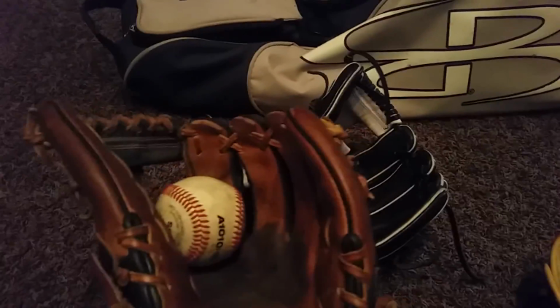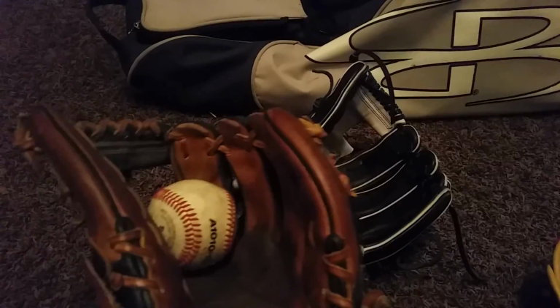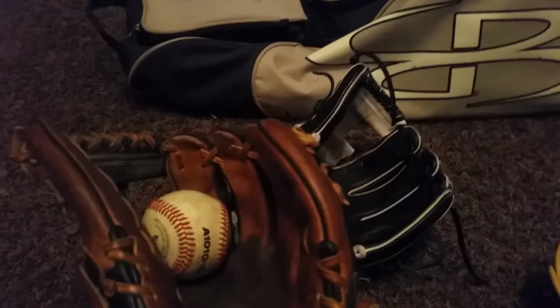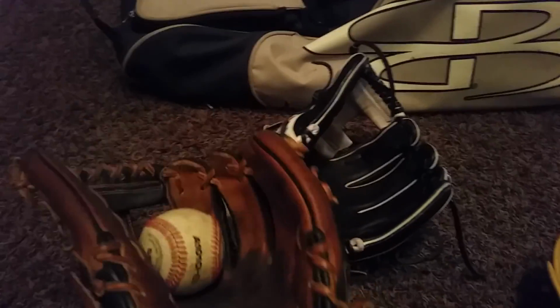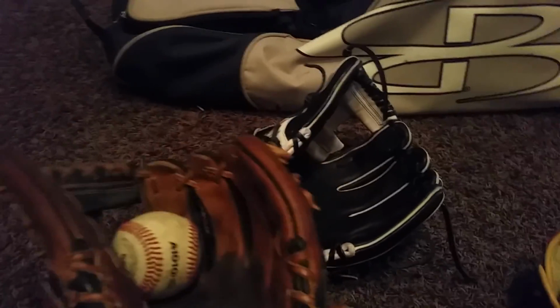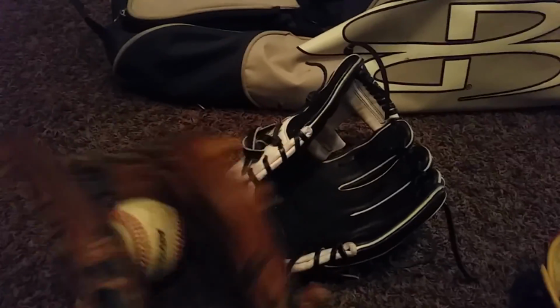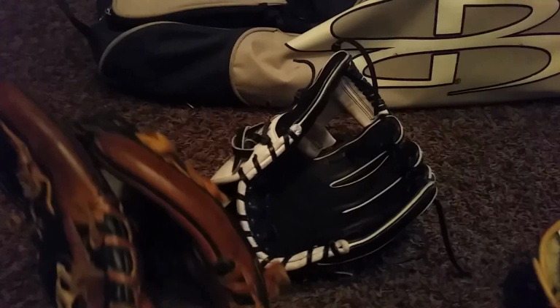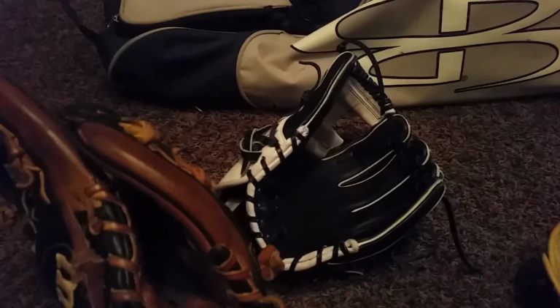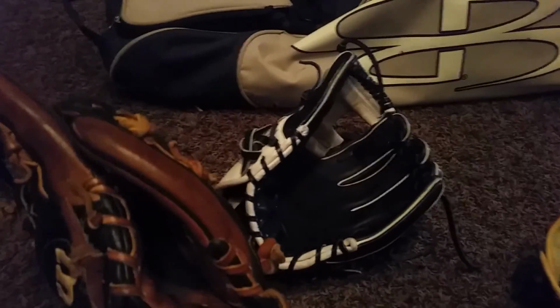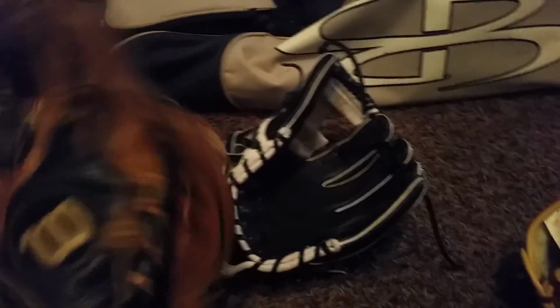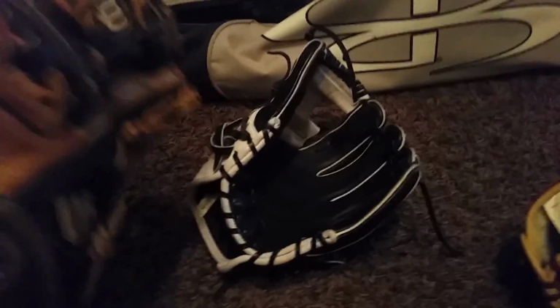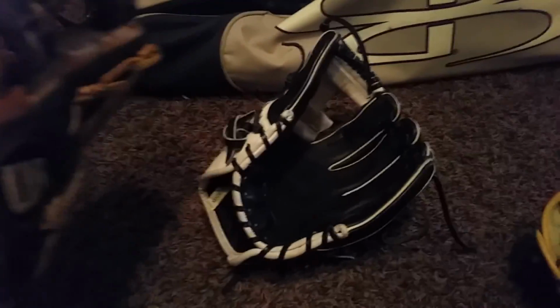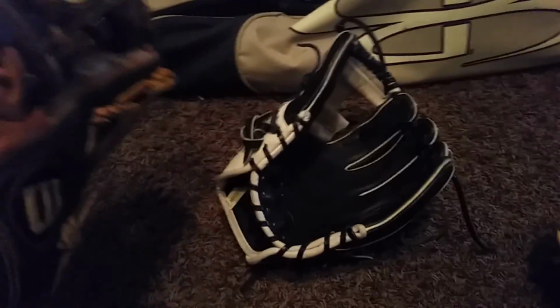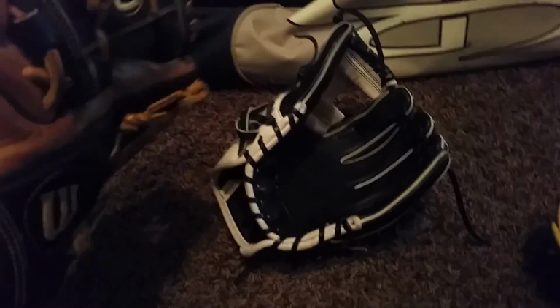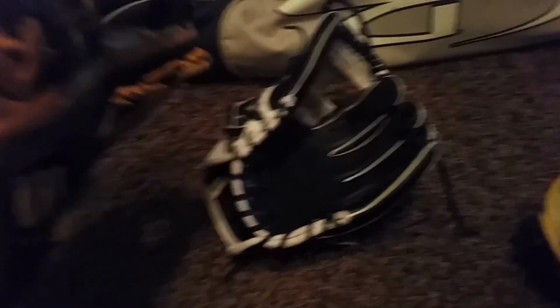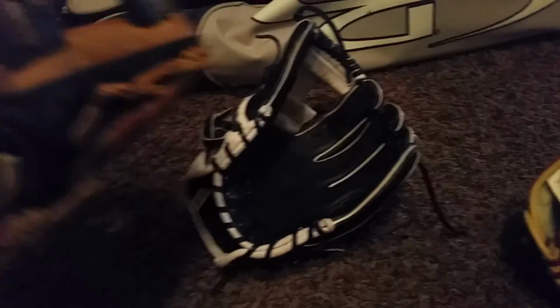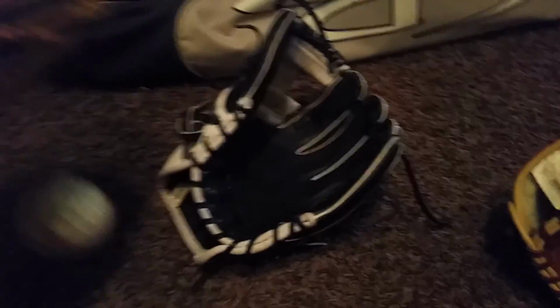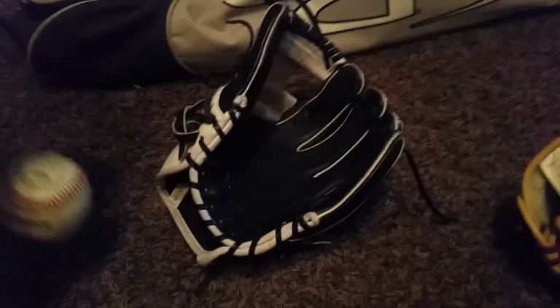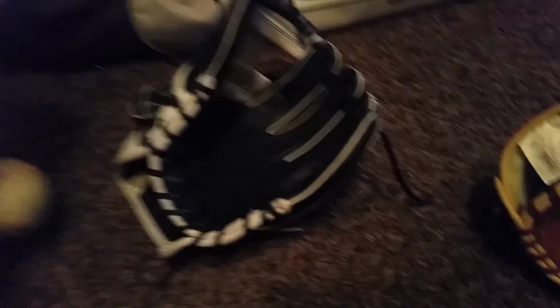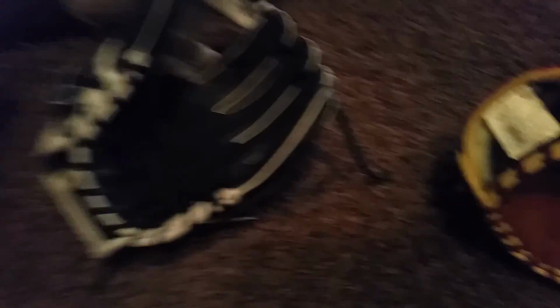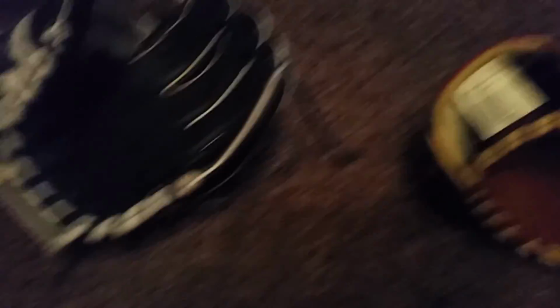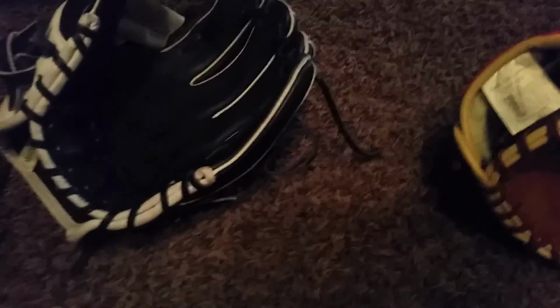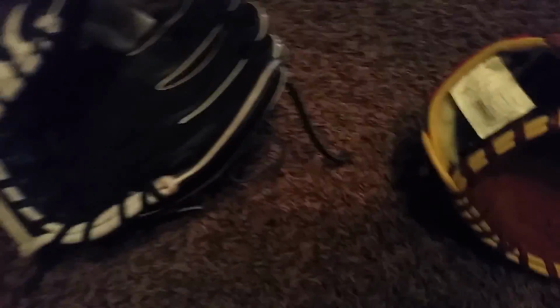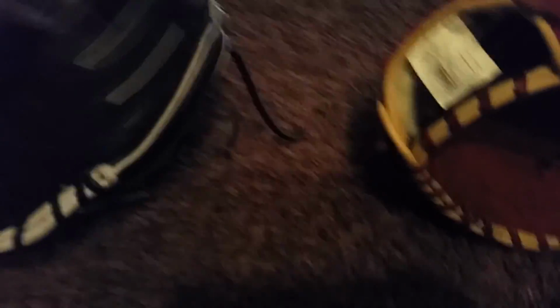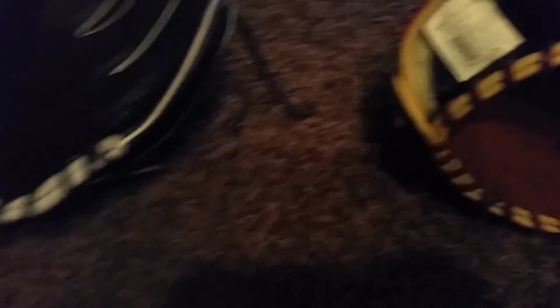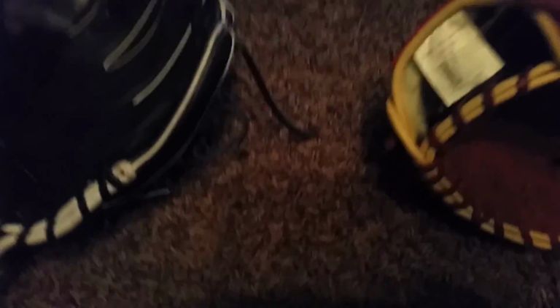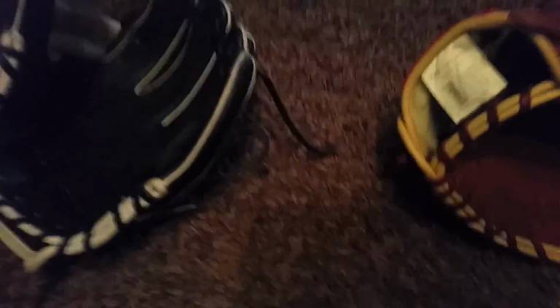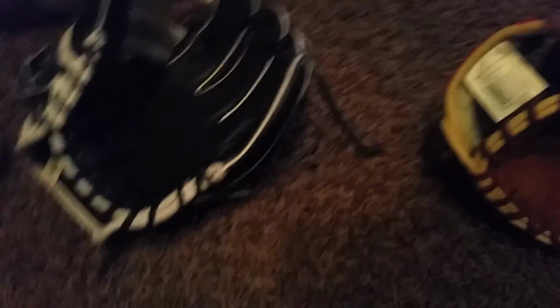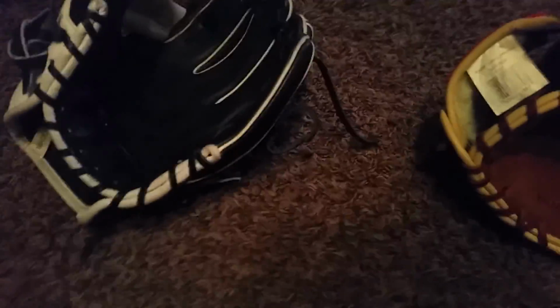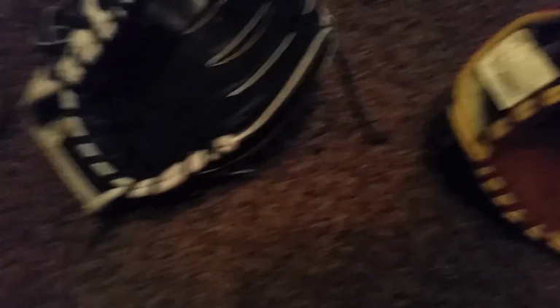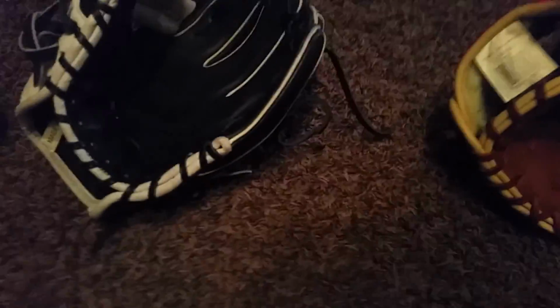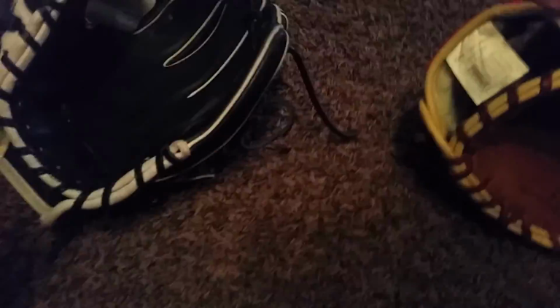Traditional style. Love the way — love this. Love all these gloves.